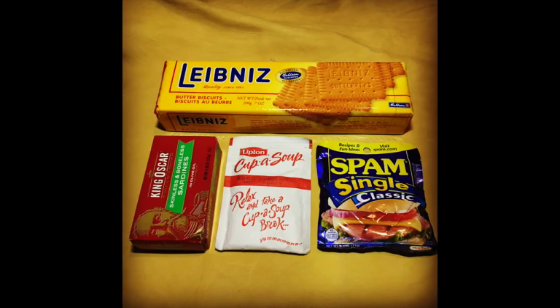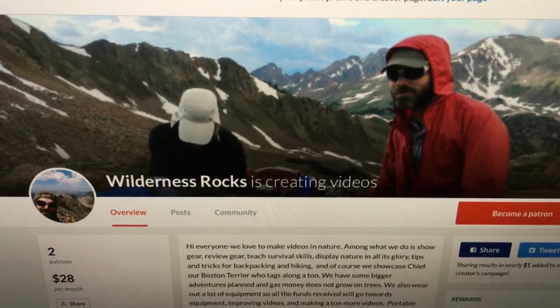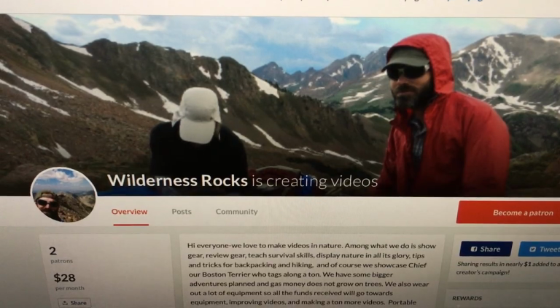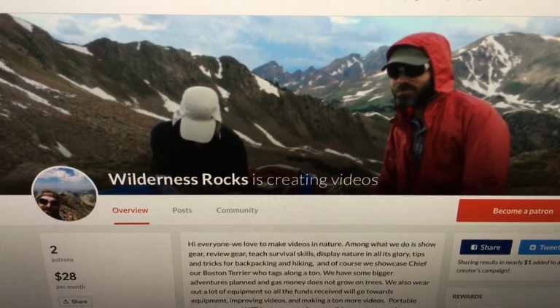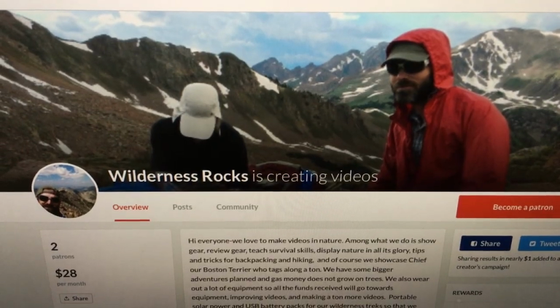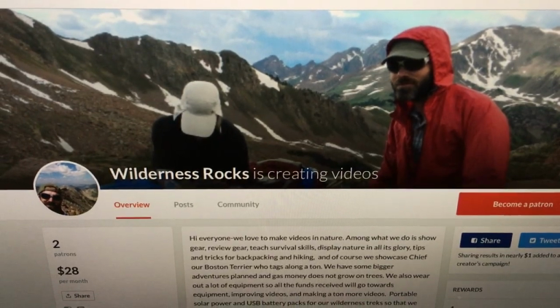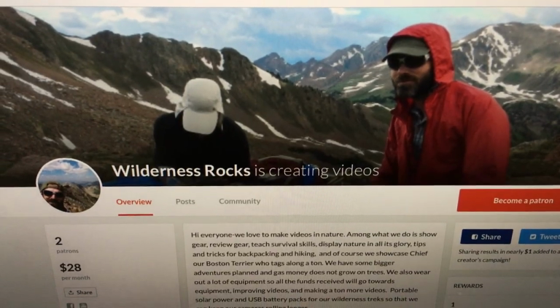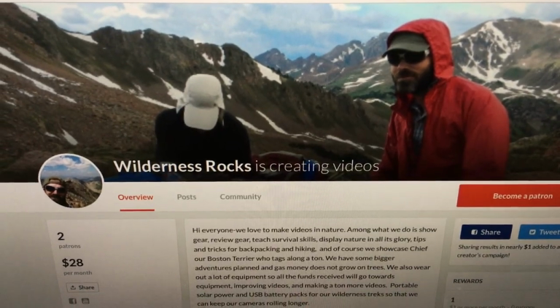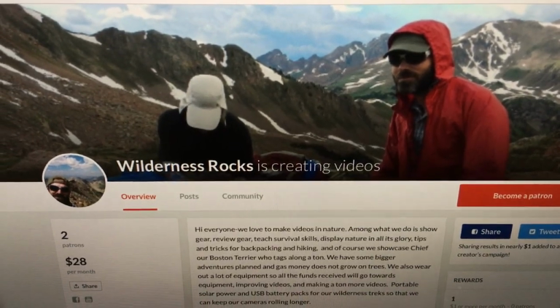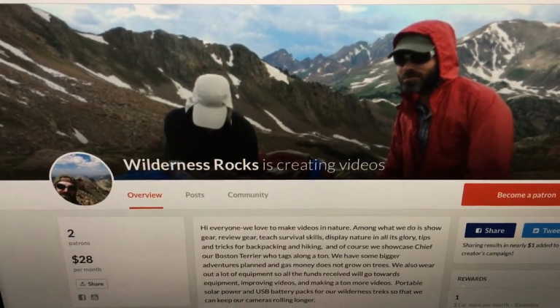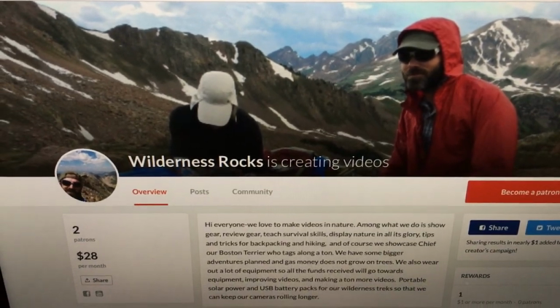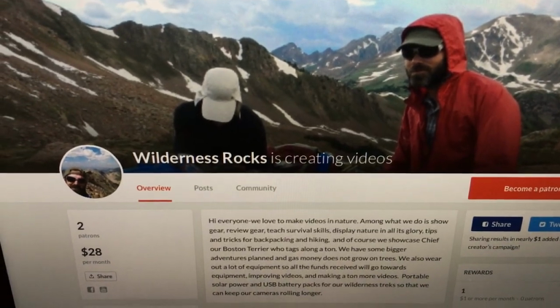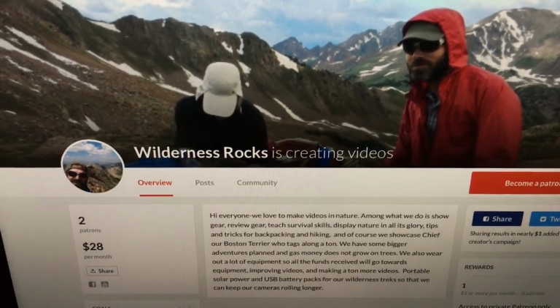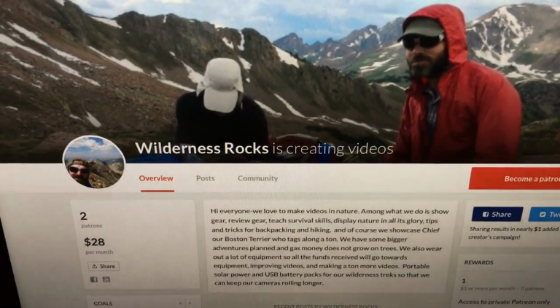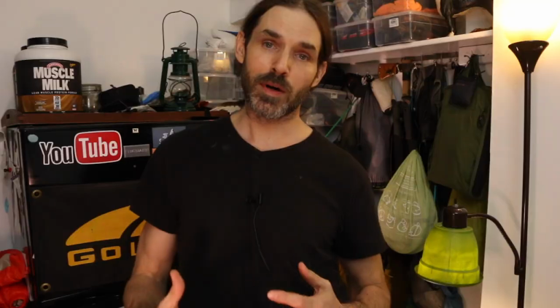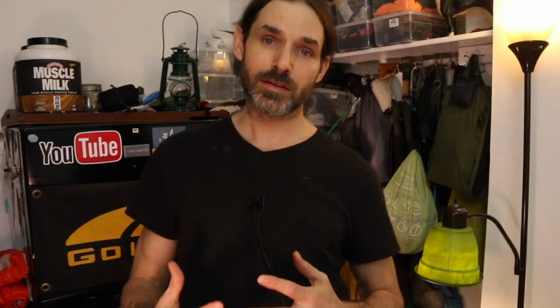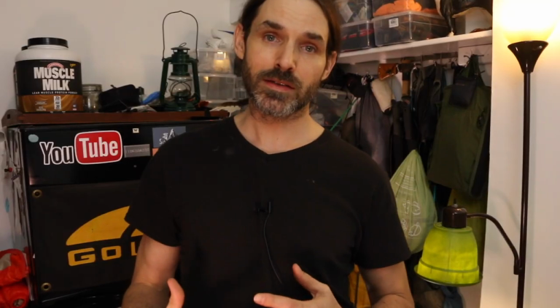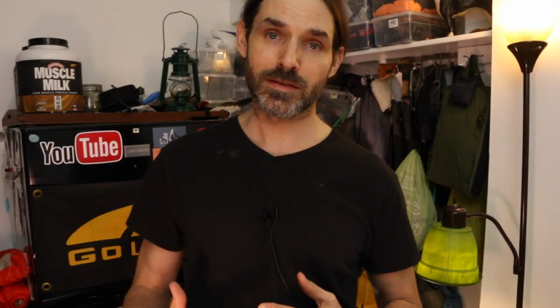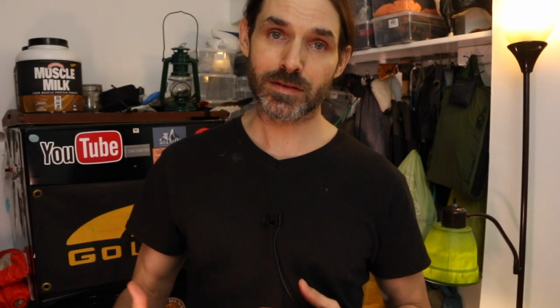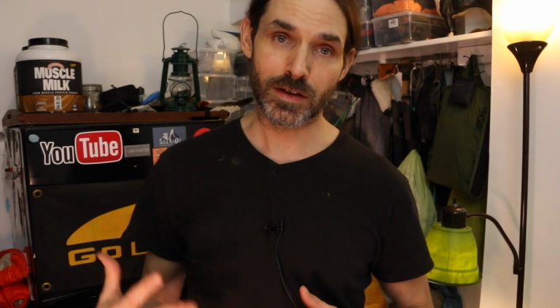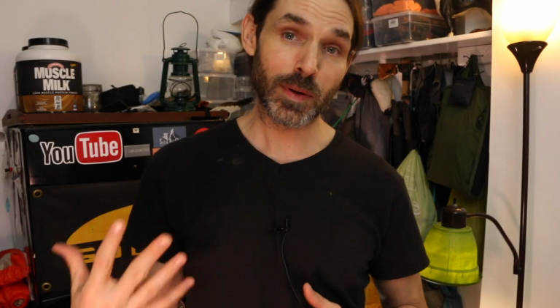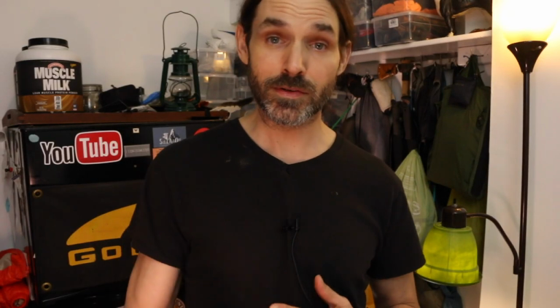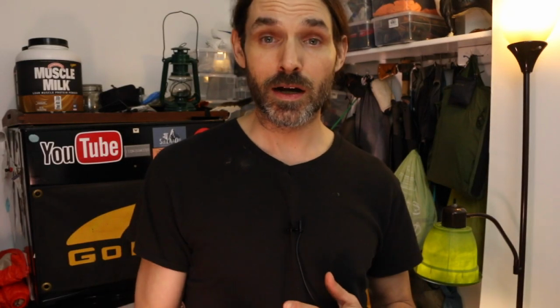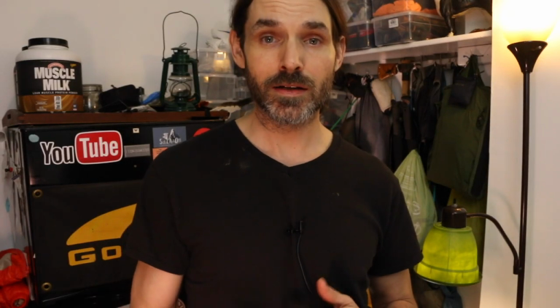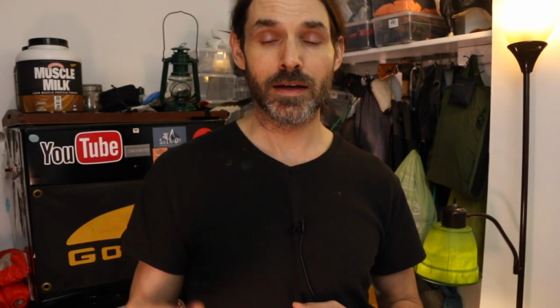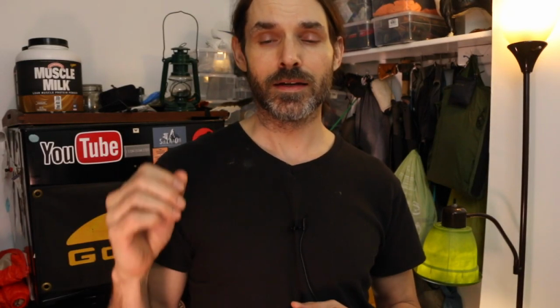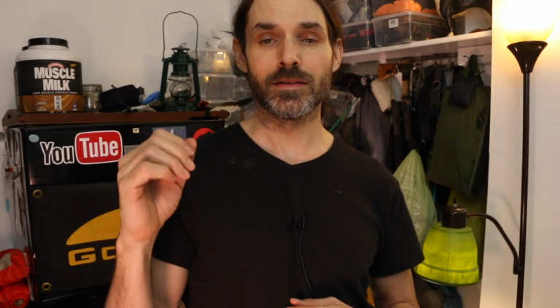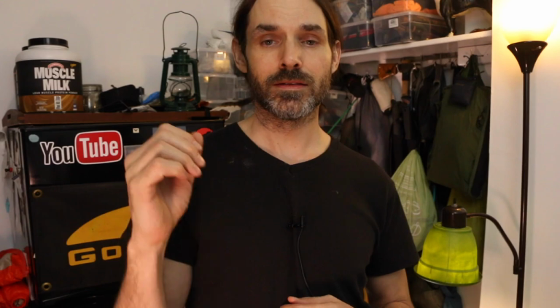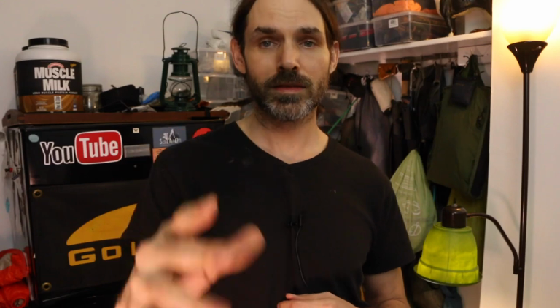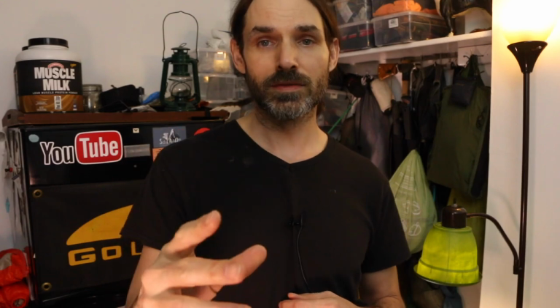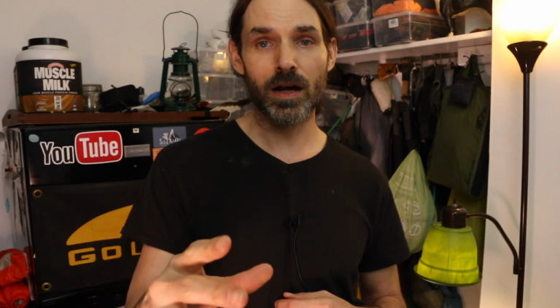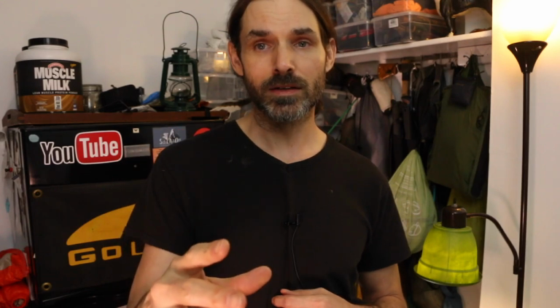If you guys value our channel and you'd like to help out, just go to Patreon and give a dollar.